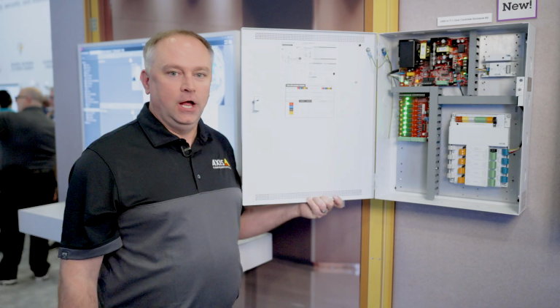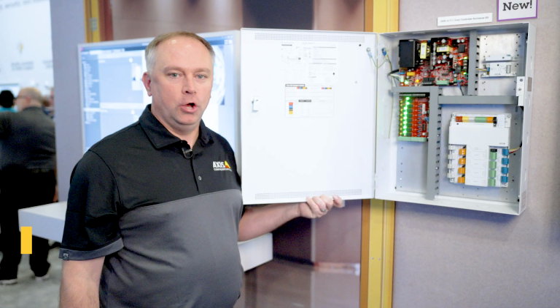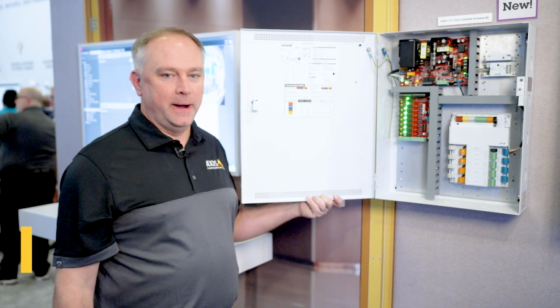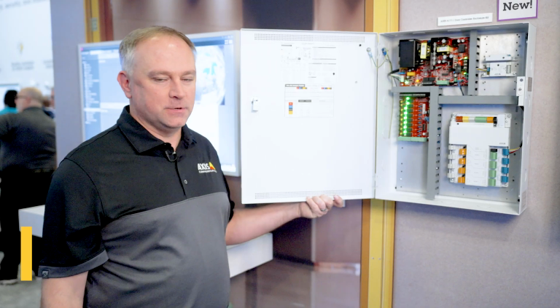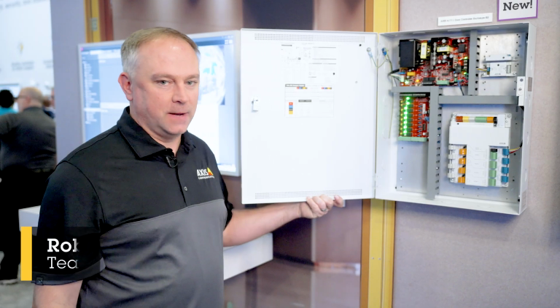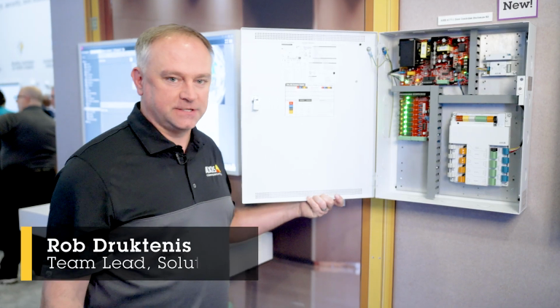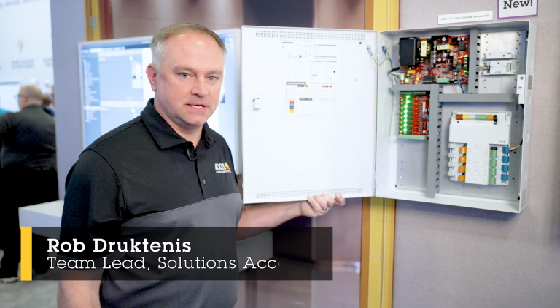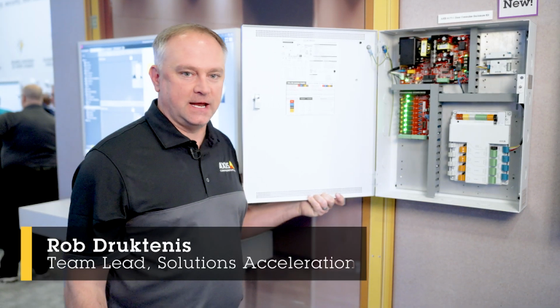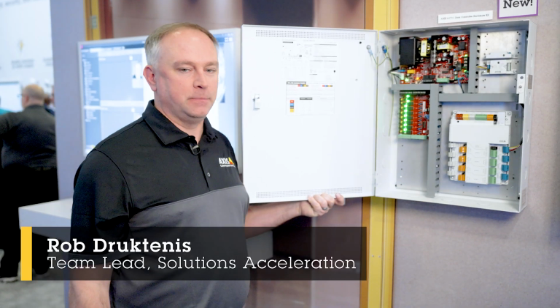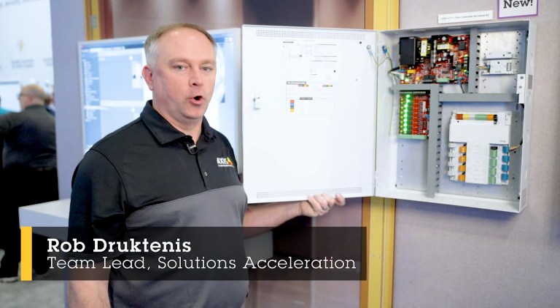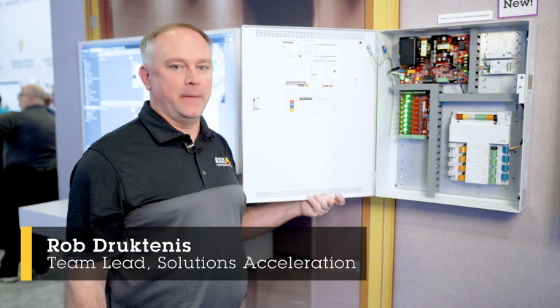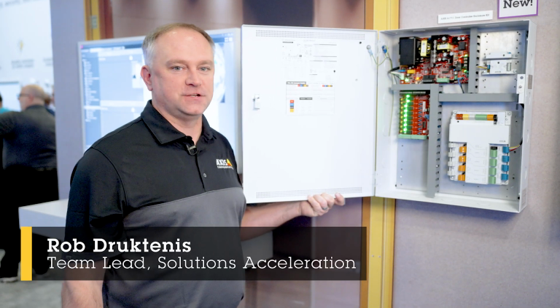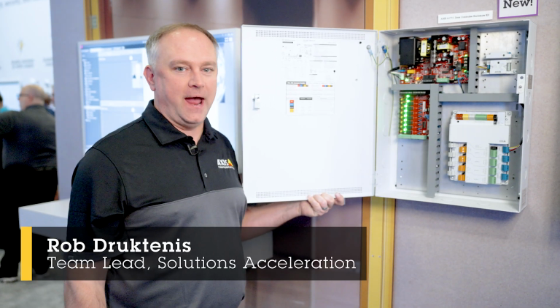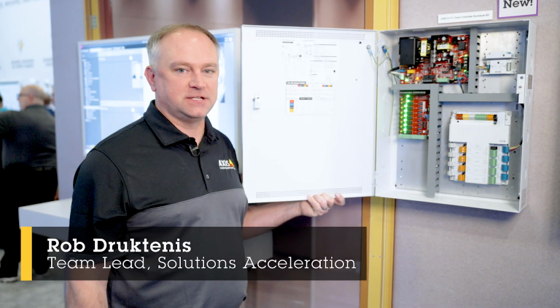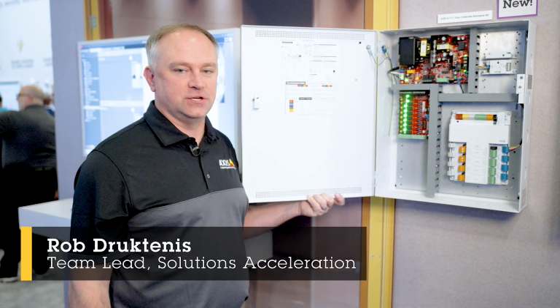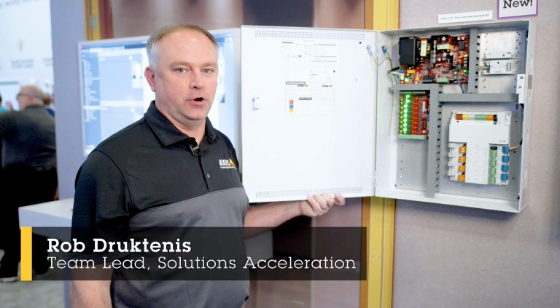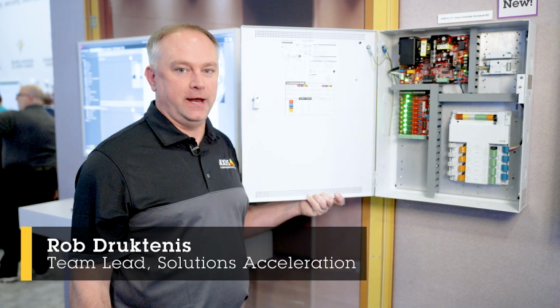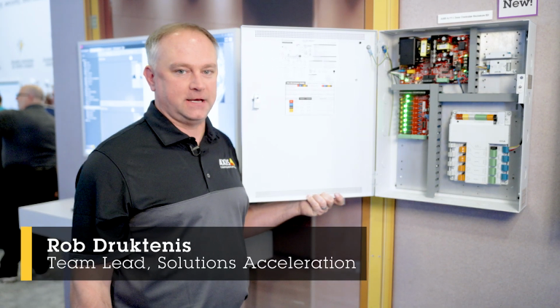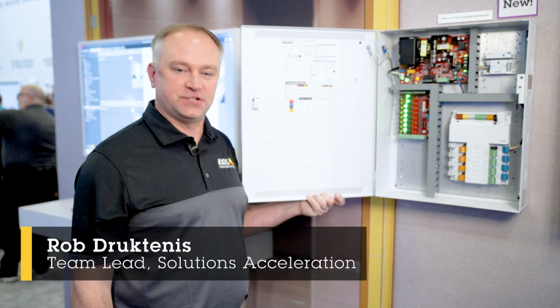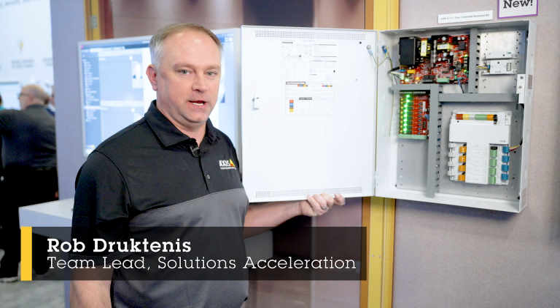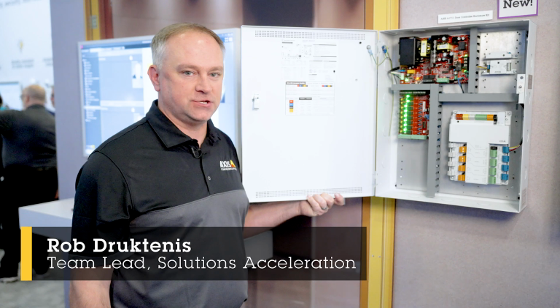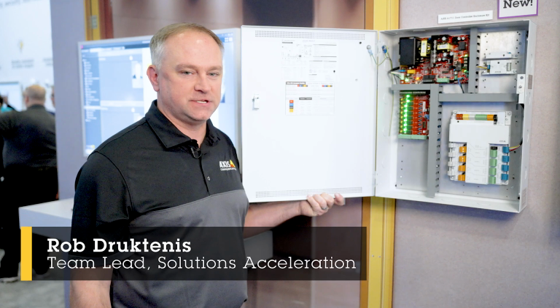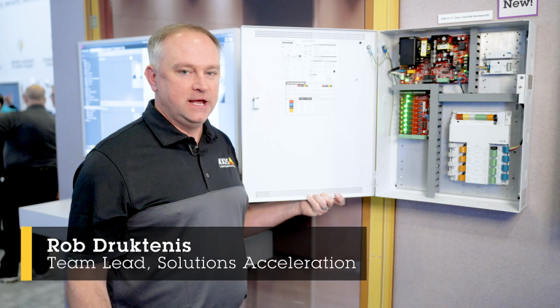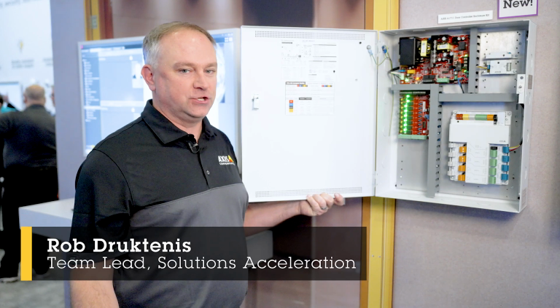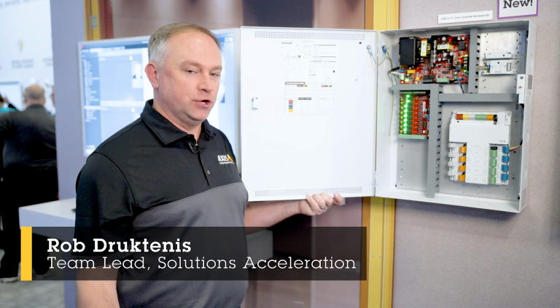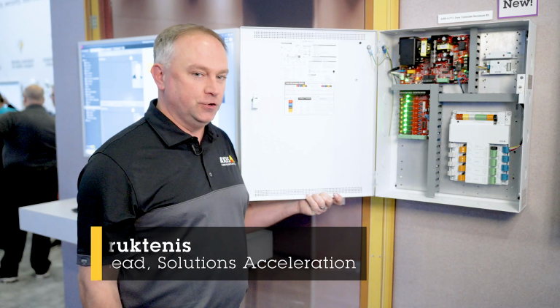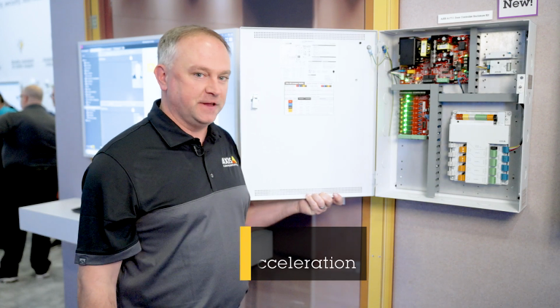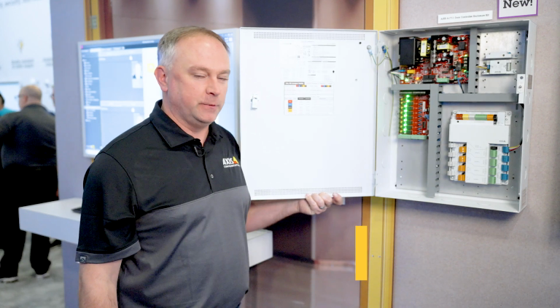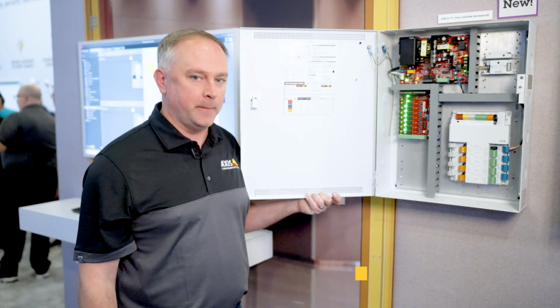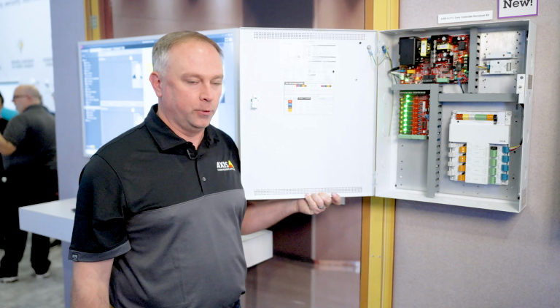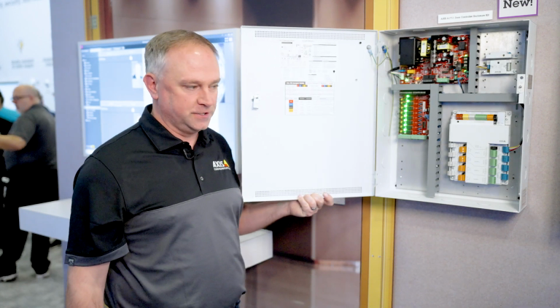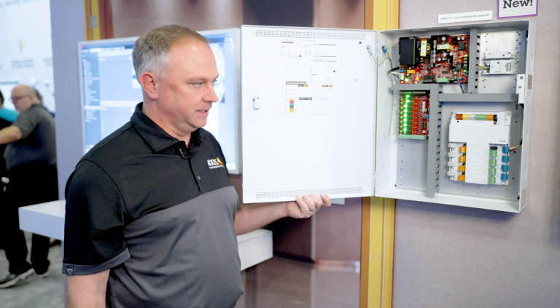Hello, my name is Rob Druk-Tennis and I'm the Program Manager for Access Control at Access Communications. I'd like to show you a few new things that we've come out with recently.